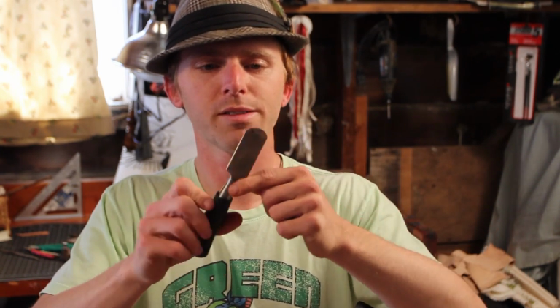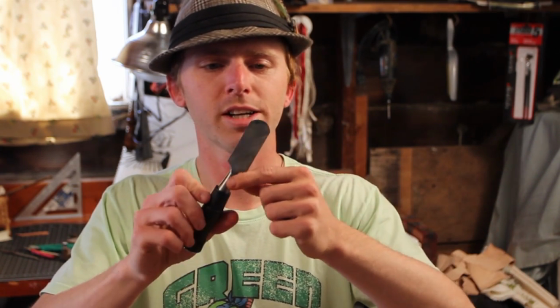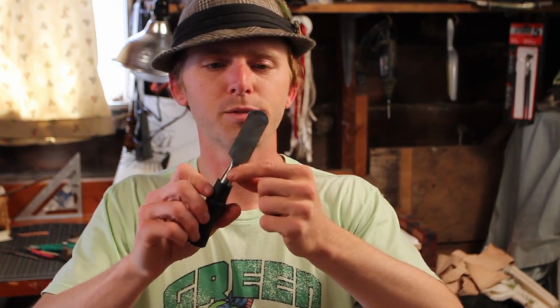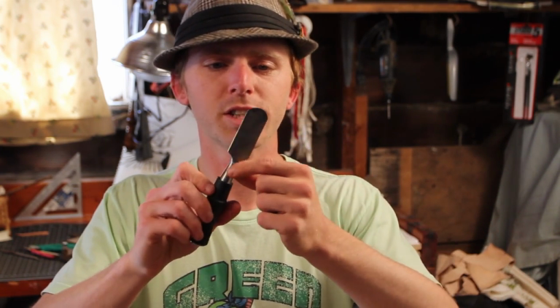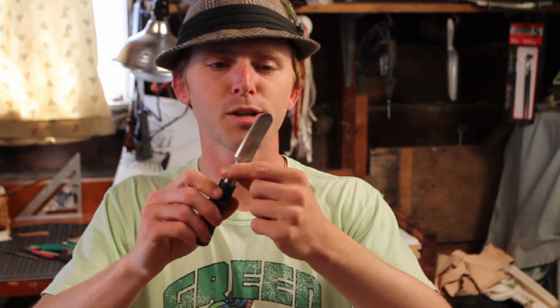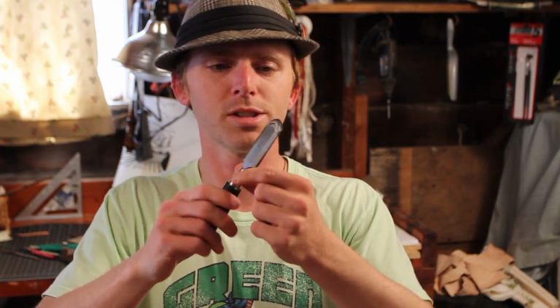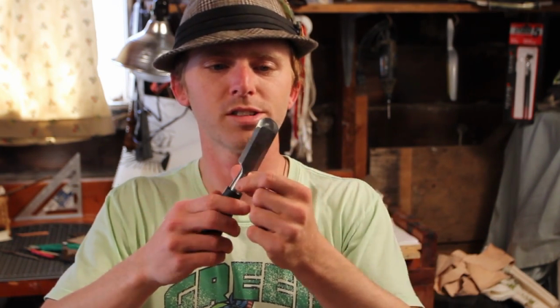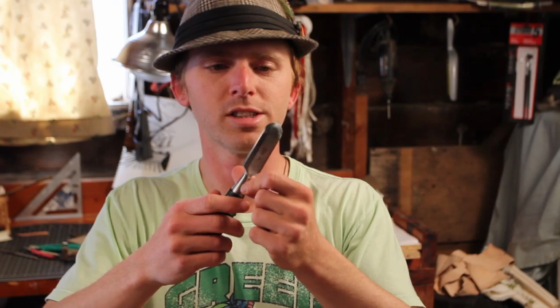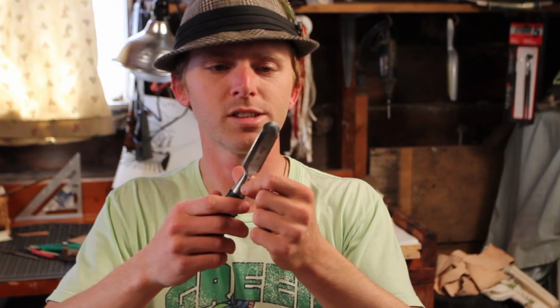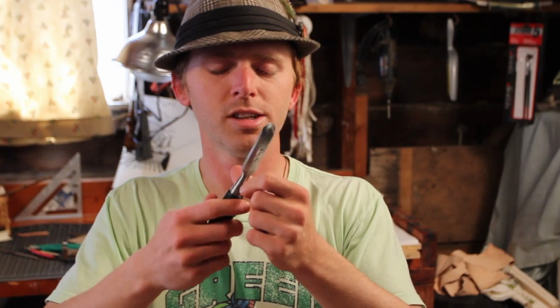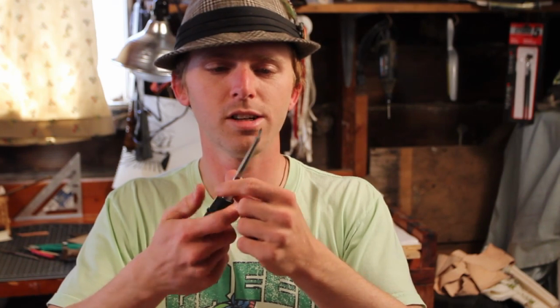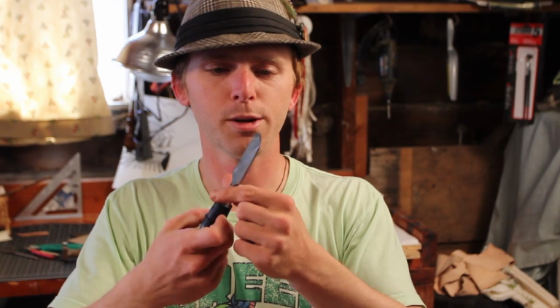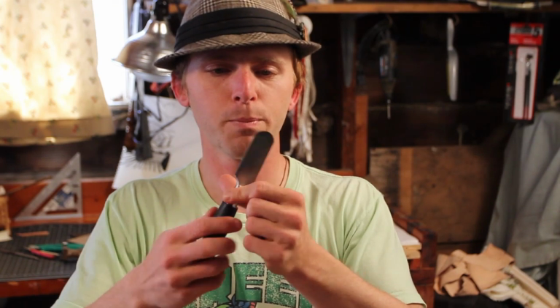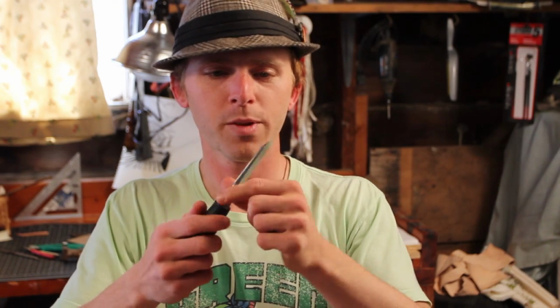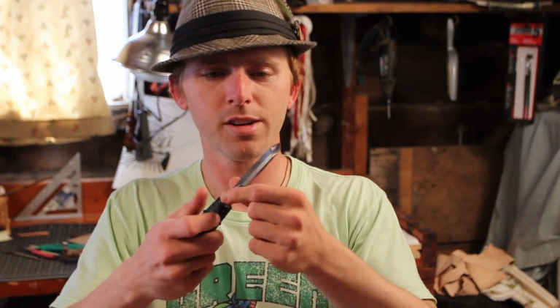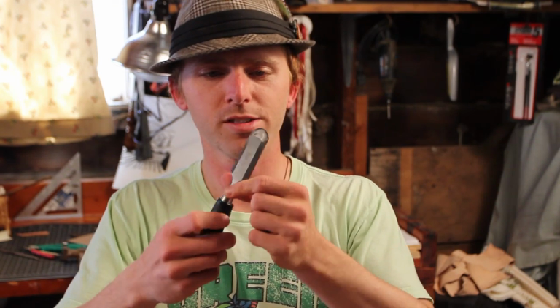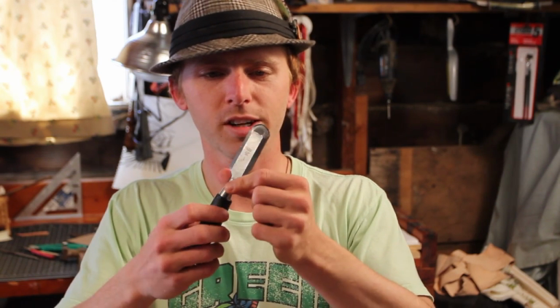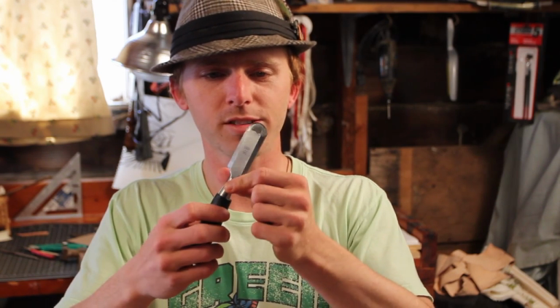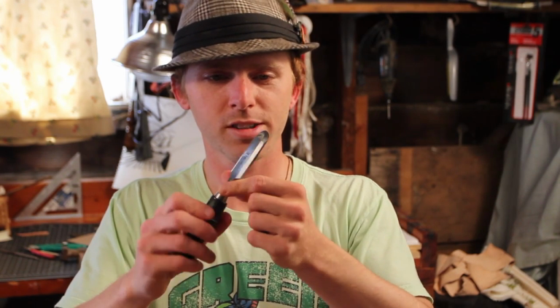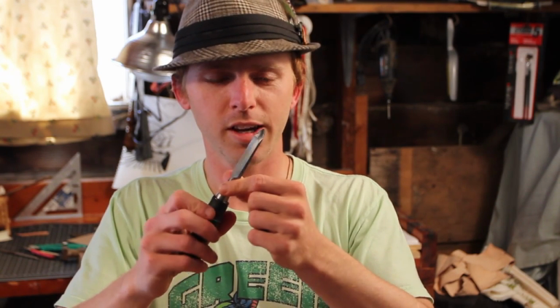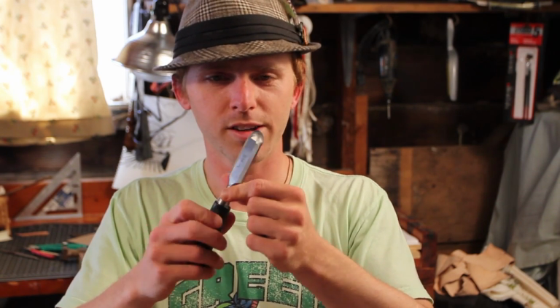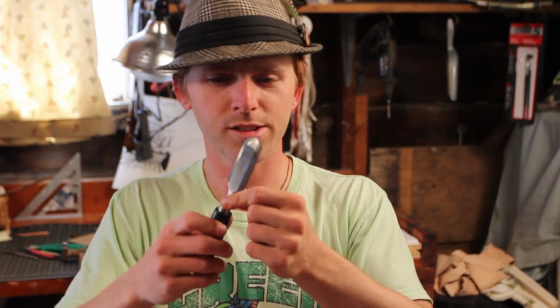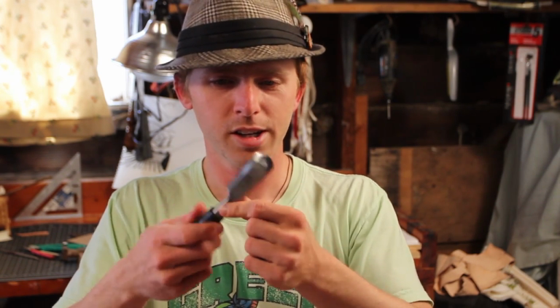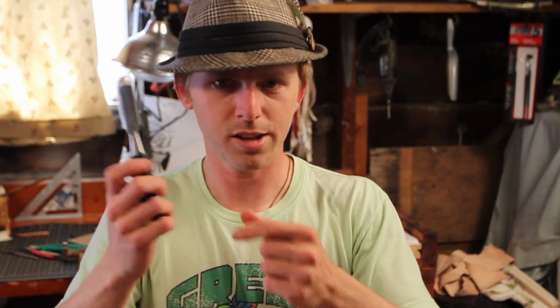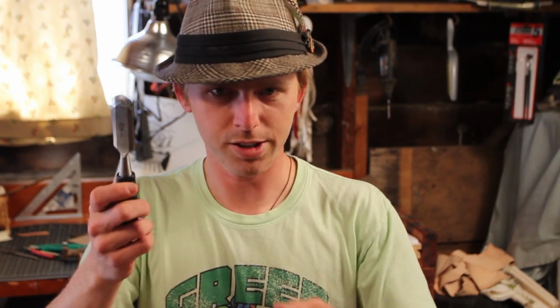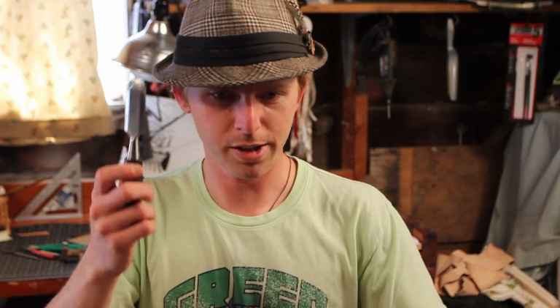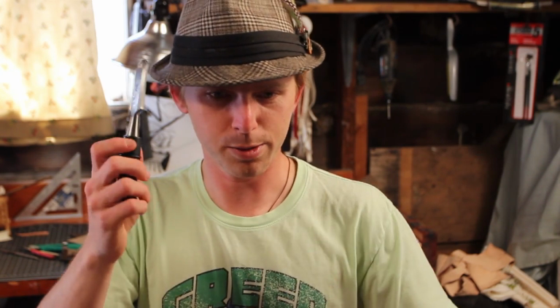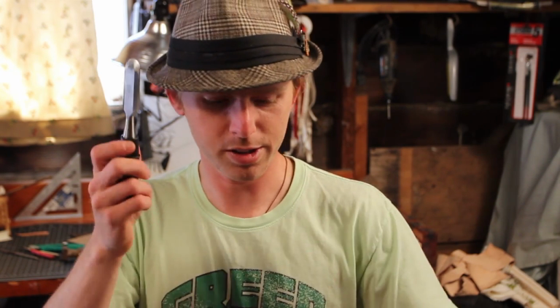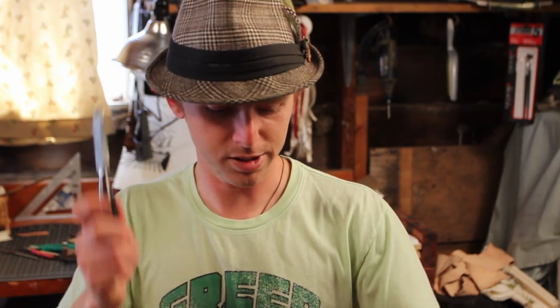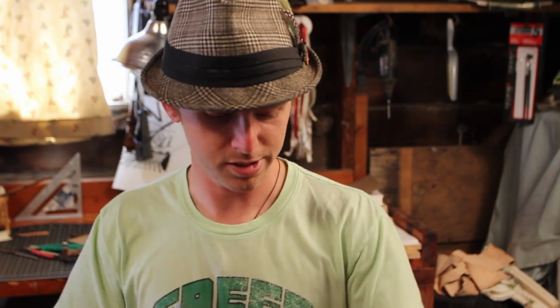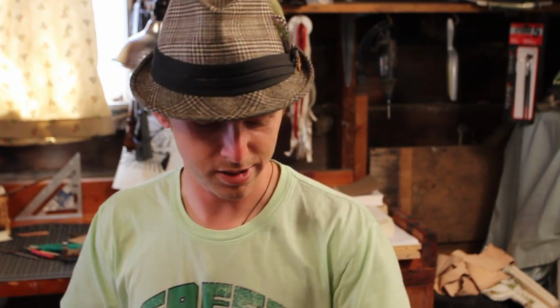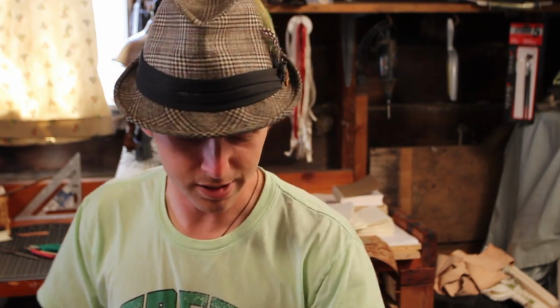I'll take it to a leather strop every once in a while and clean it up. I haven't had to resharpen it and it does a nice edge. I'll show you how it works in just a second.